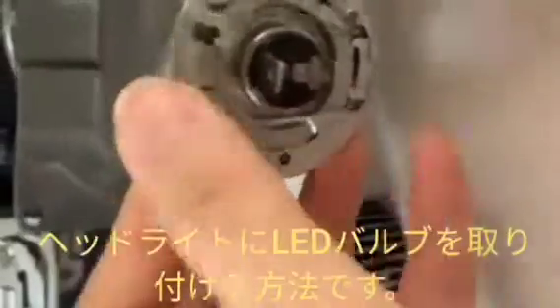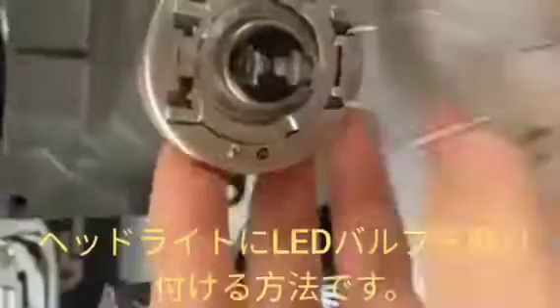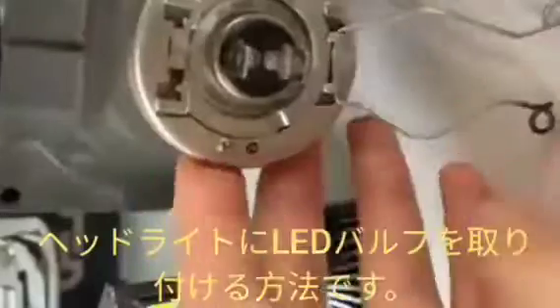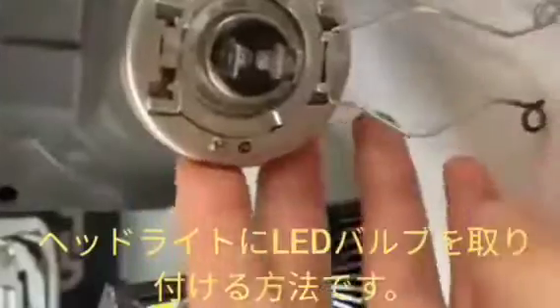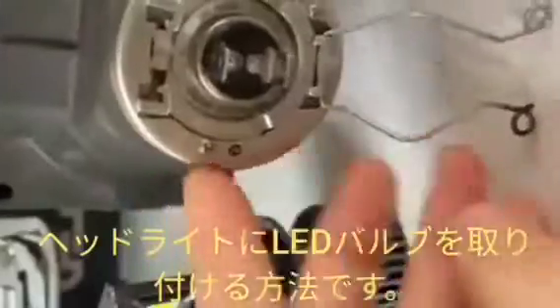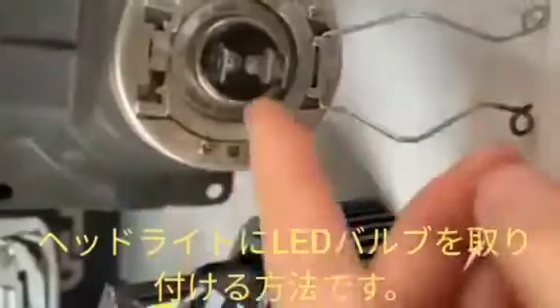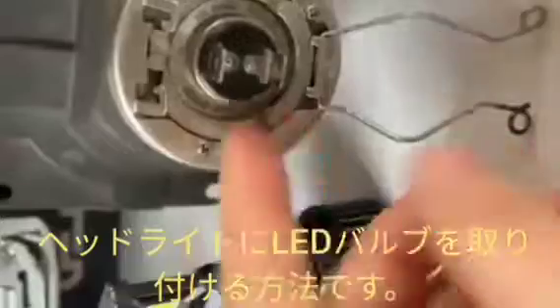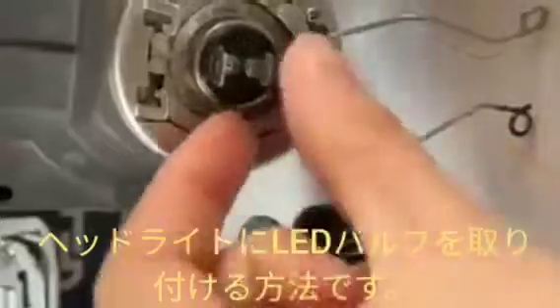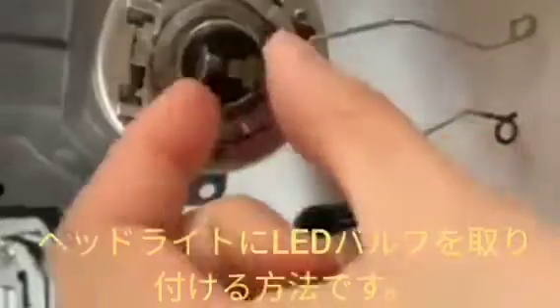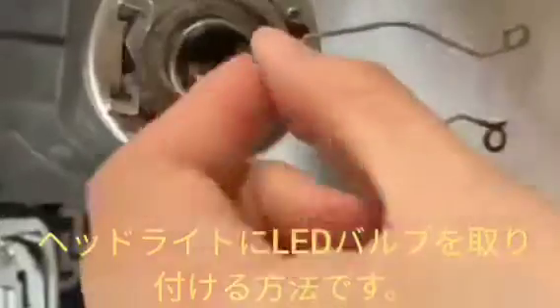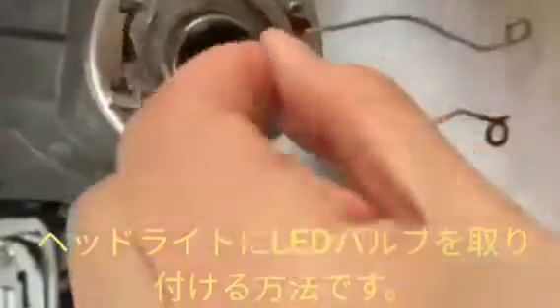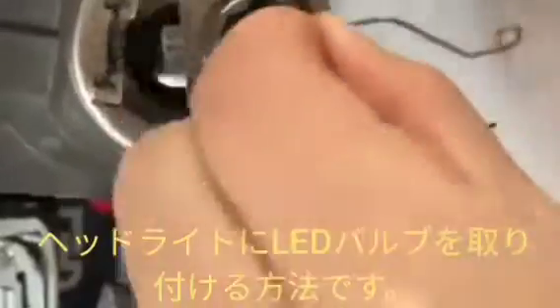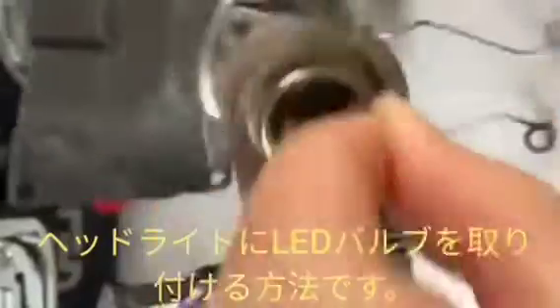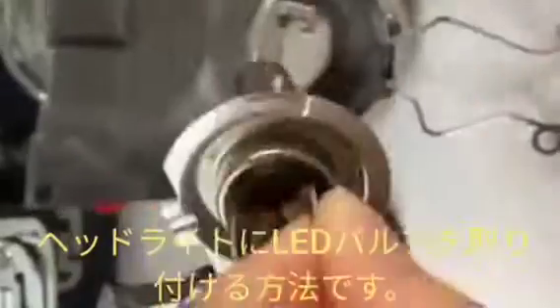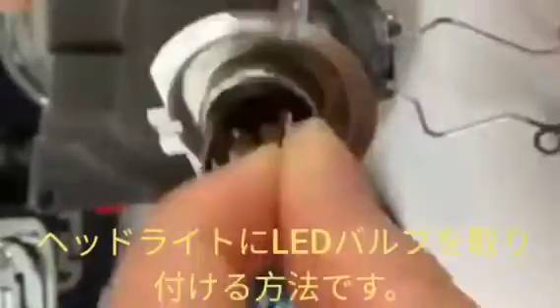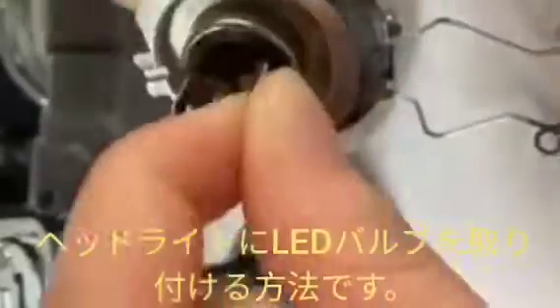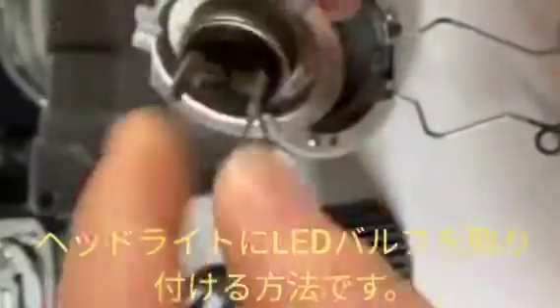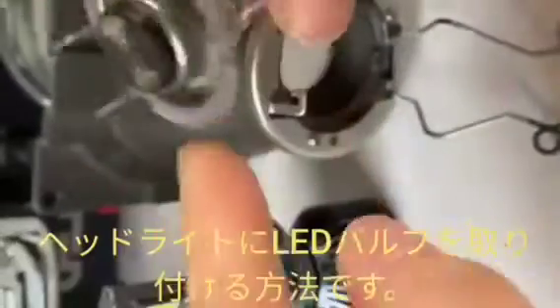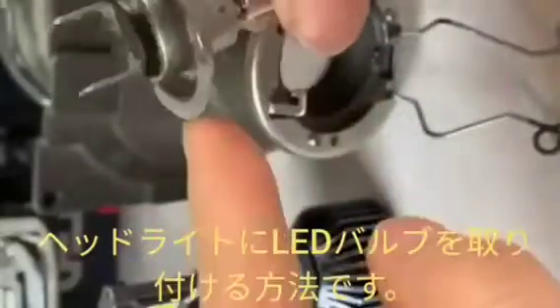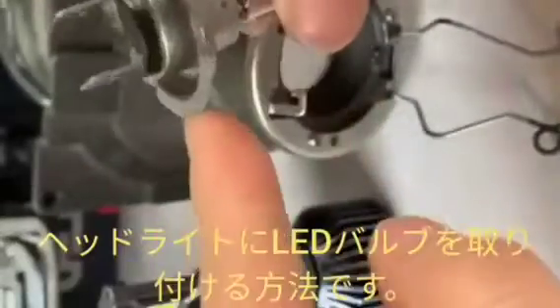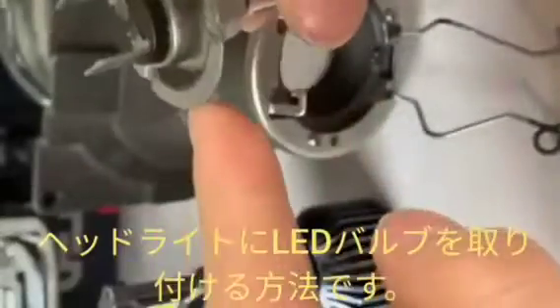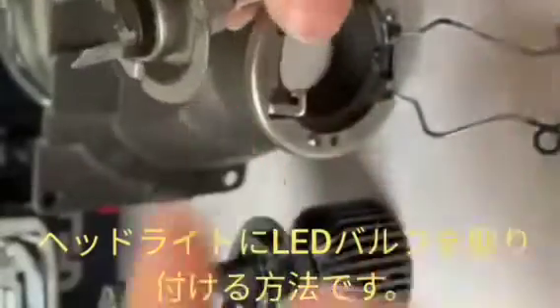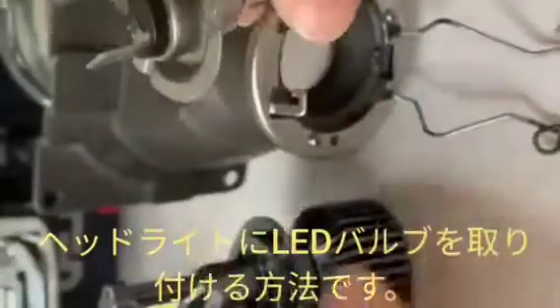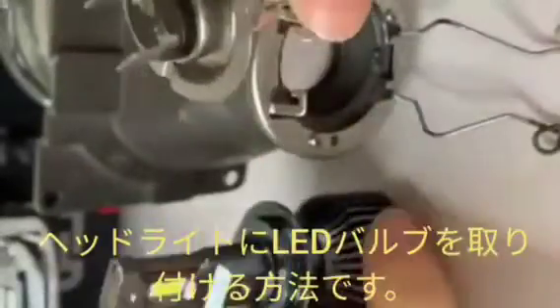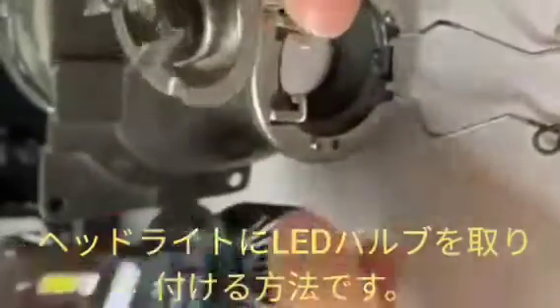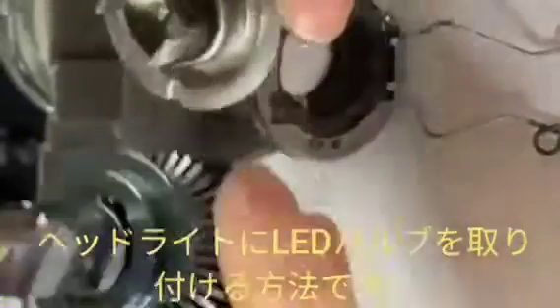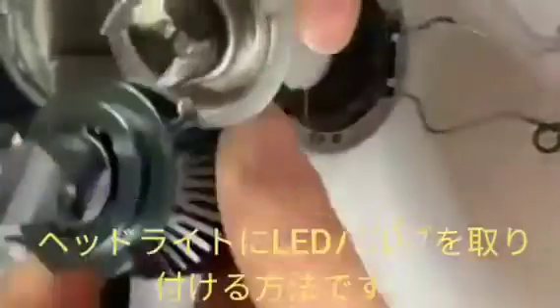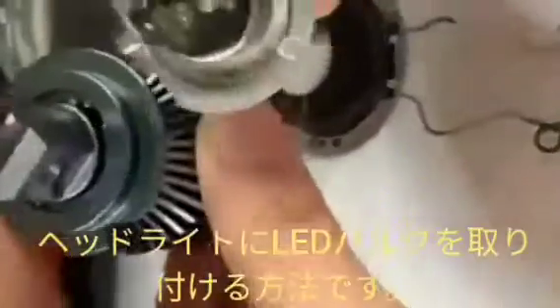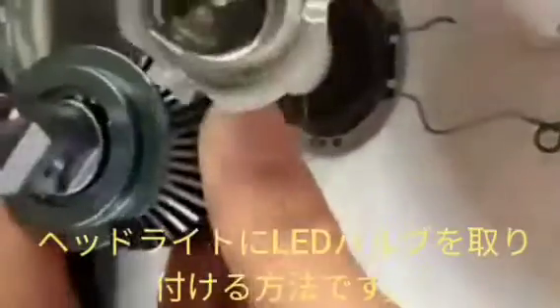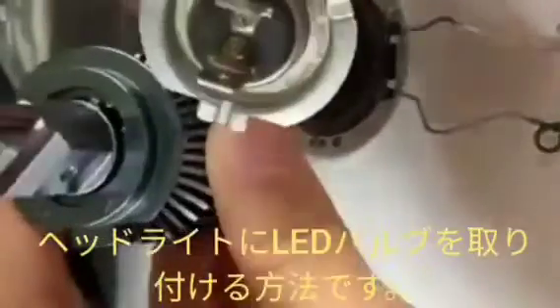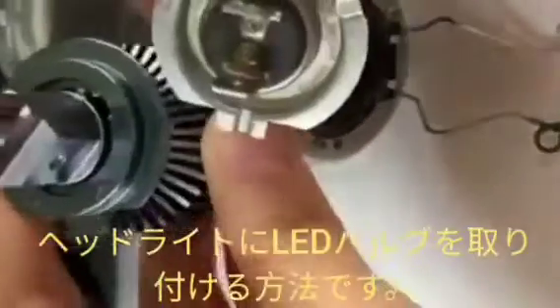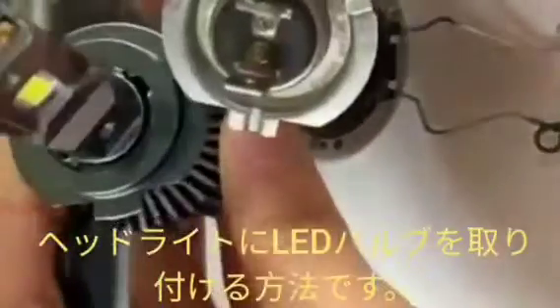First, we have removed the lock of the old headlight bulb and removed the locking plate or bulb from the headlight.